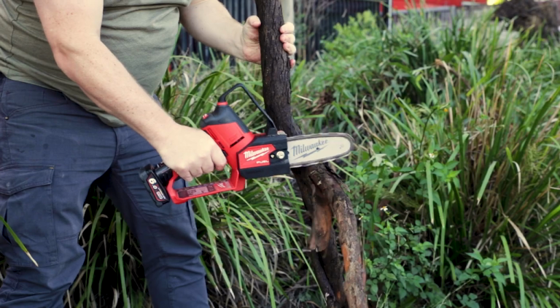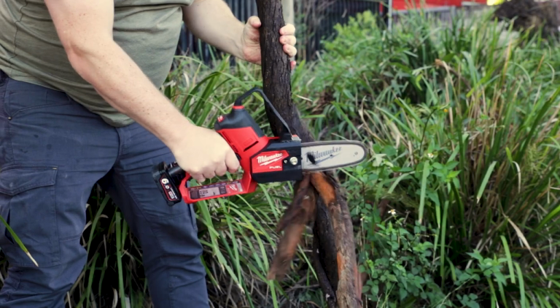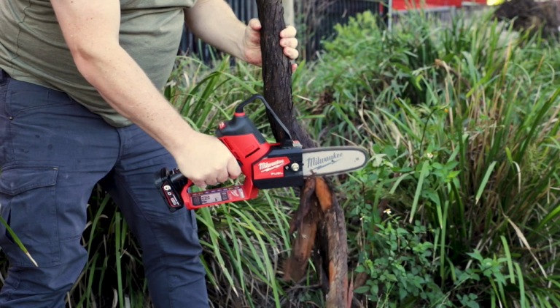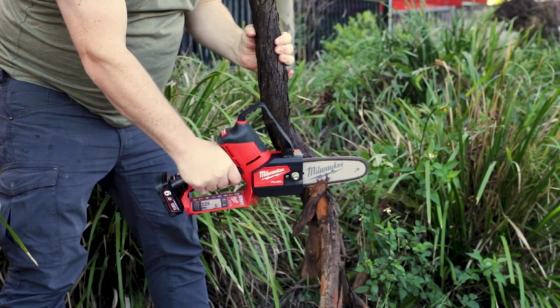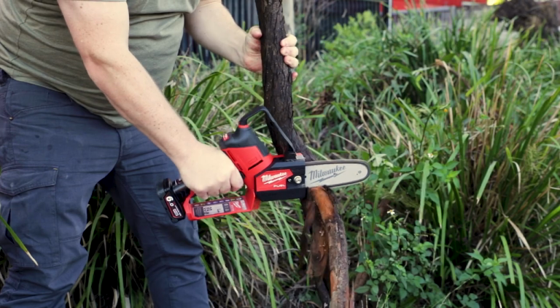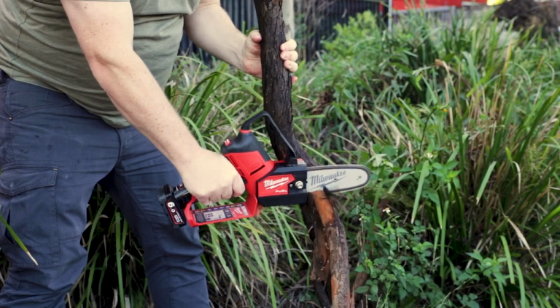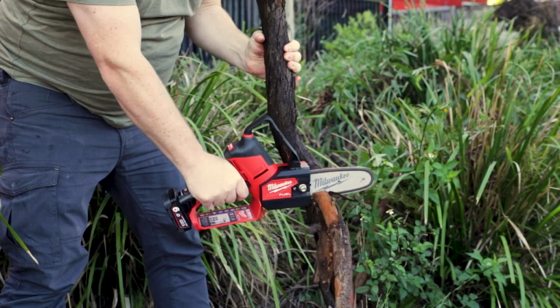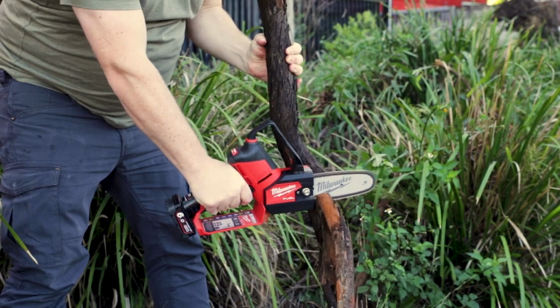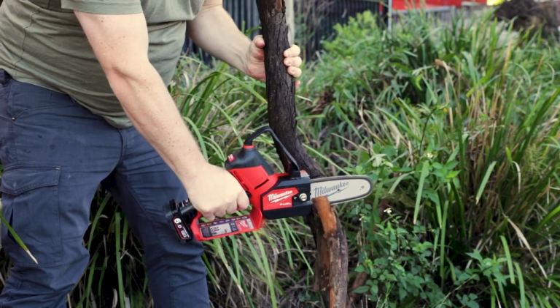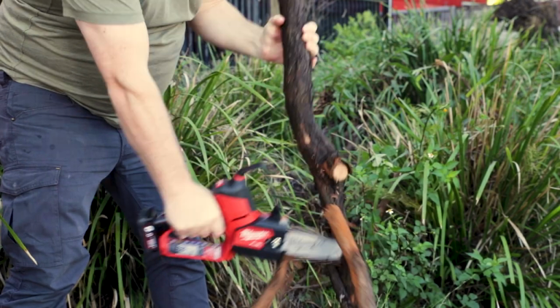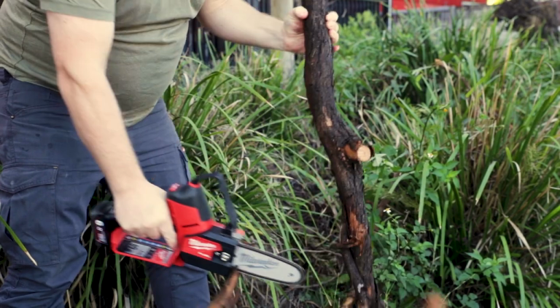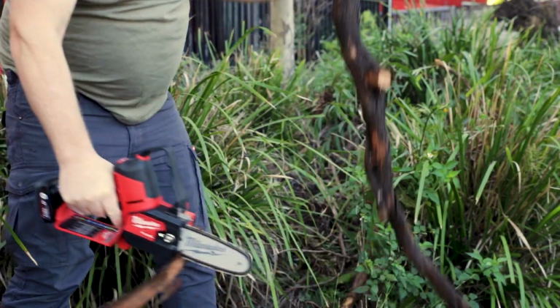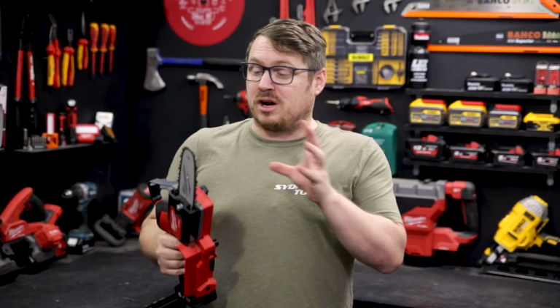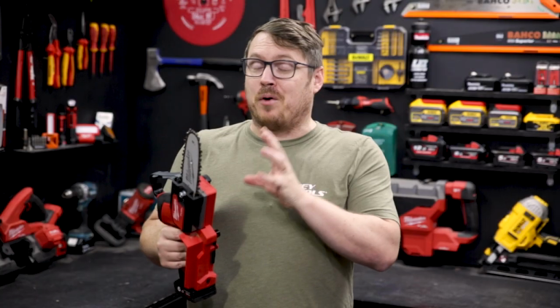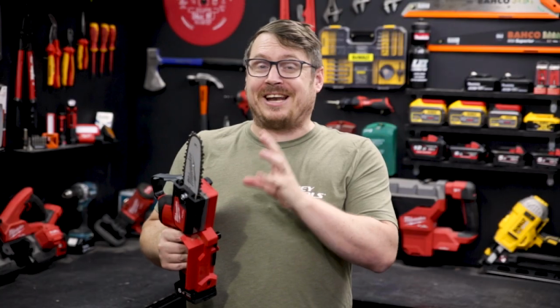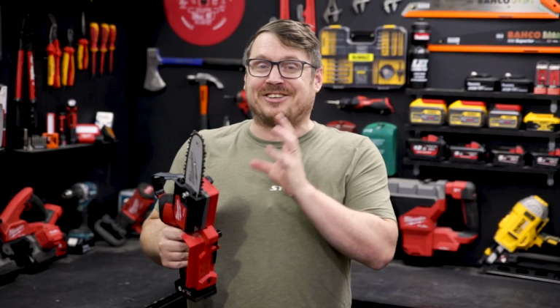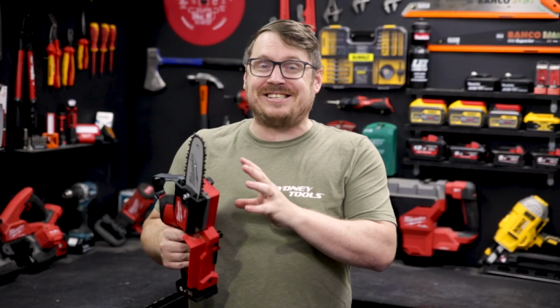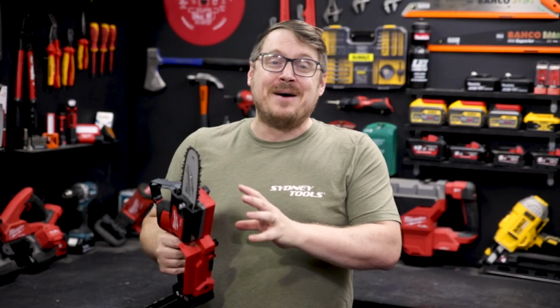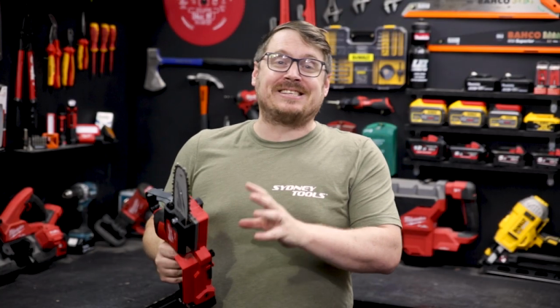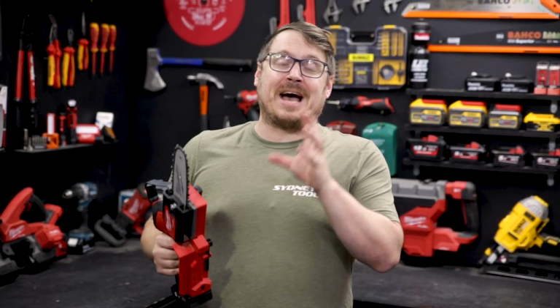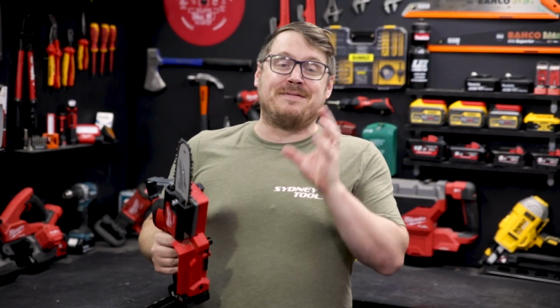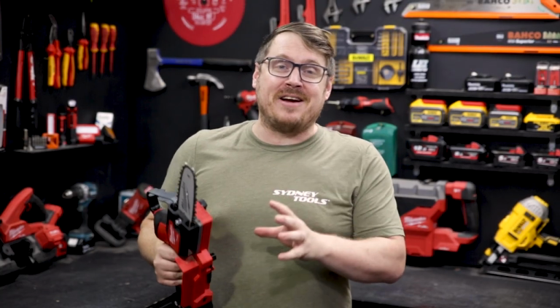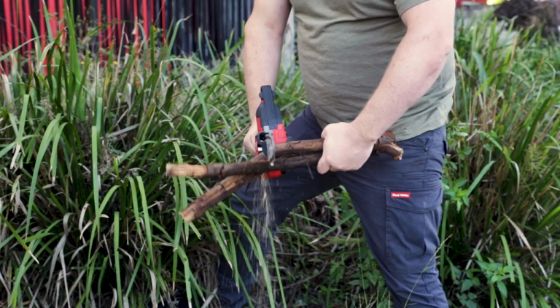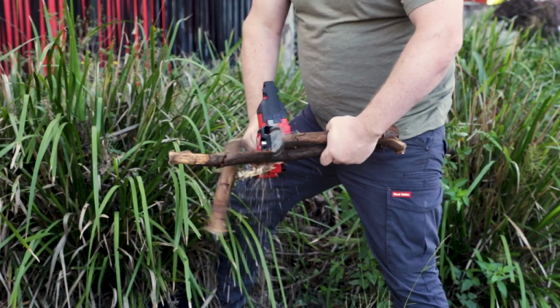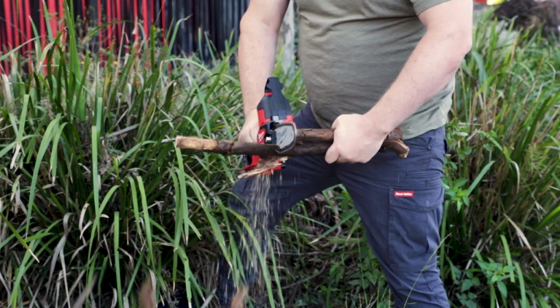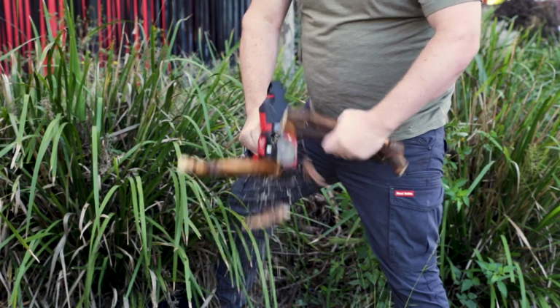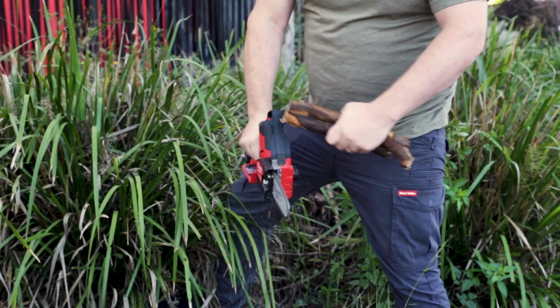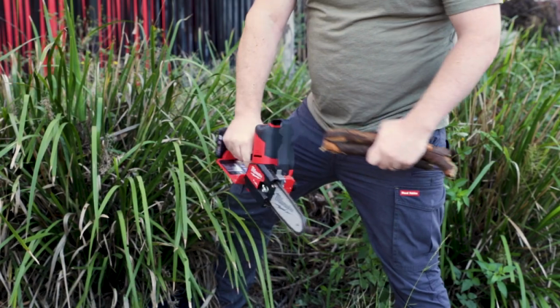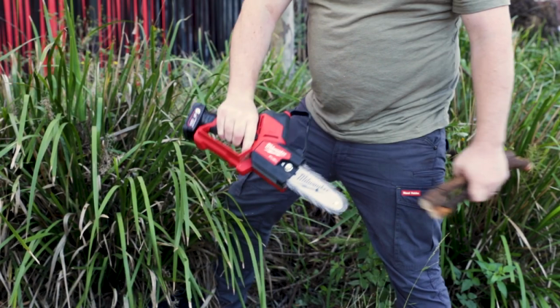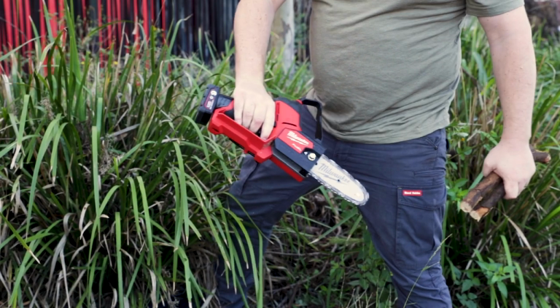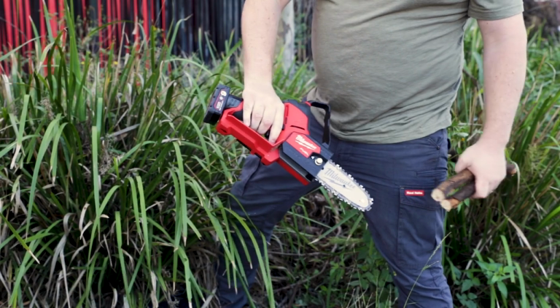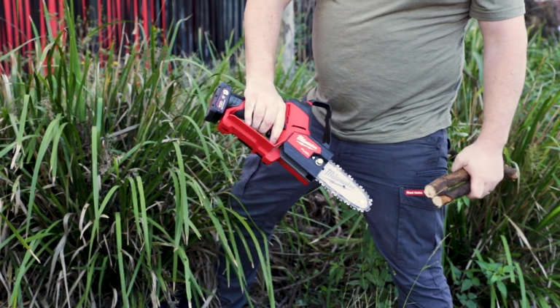This saw is perfect for confined spaces and big pruning jobs. It's not going to fall any trees, but it's going to come in very handy from the garden to the job site to camping.